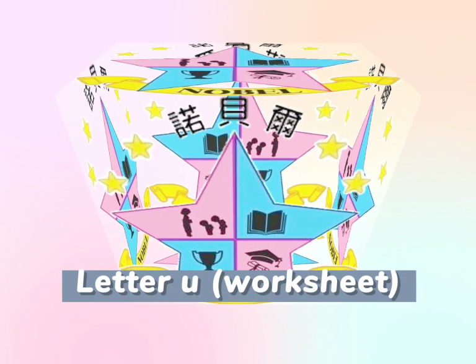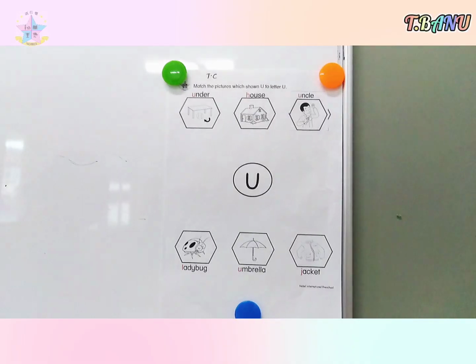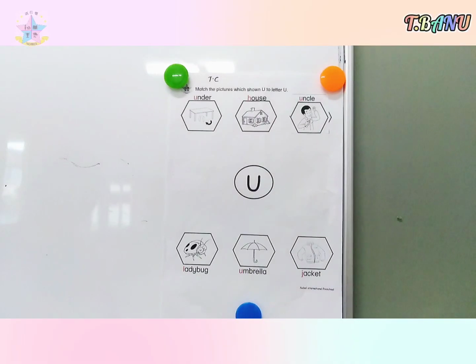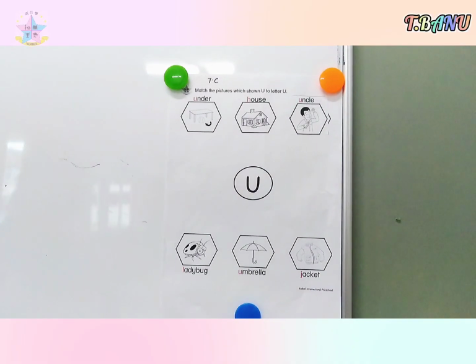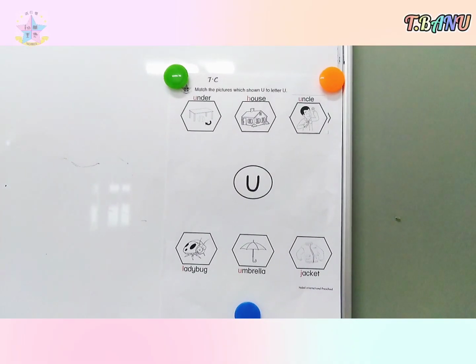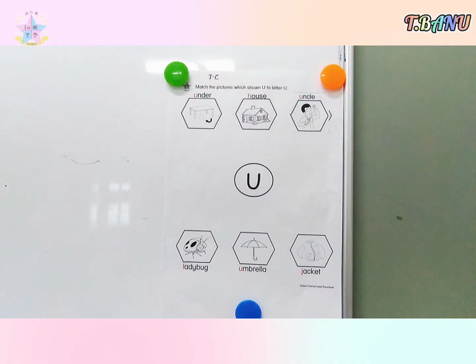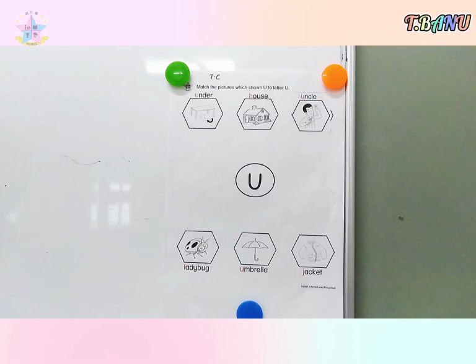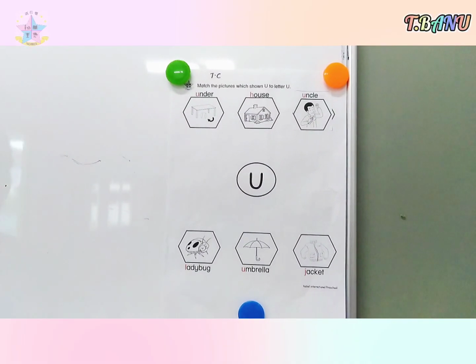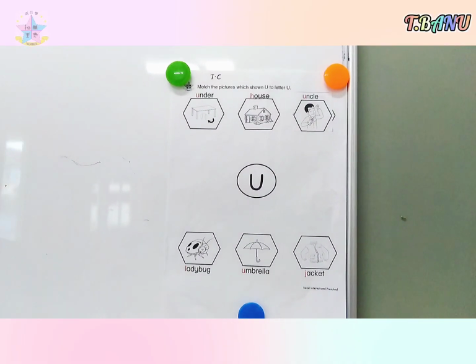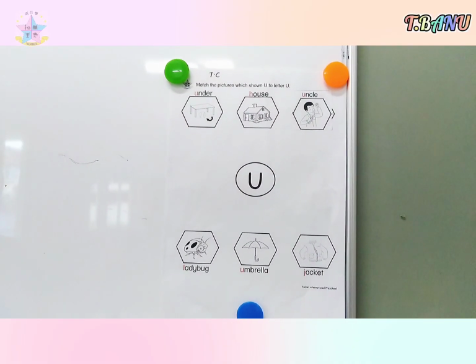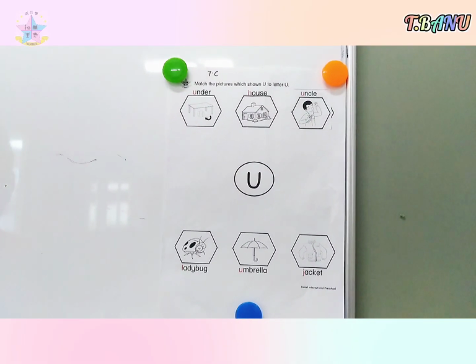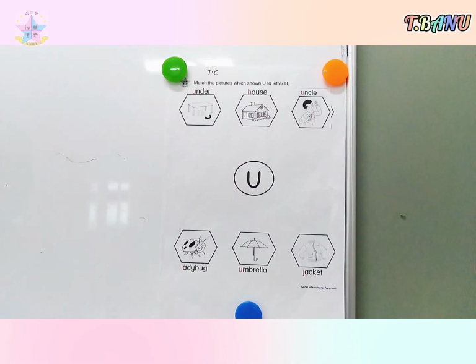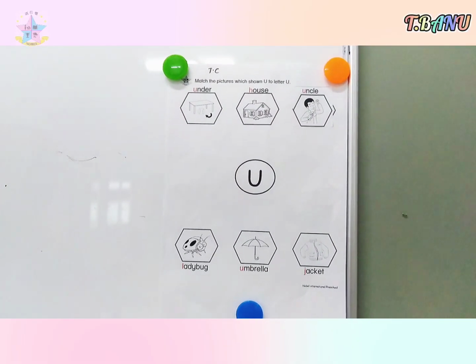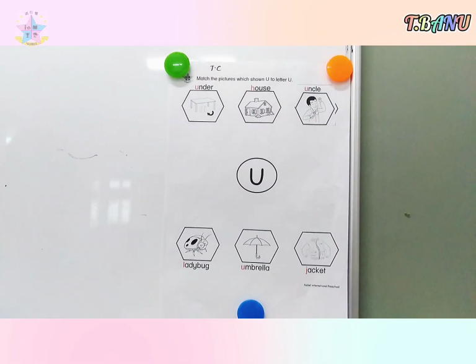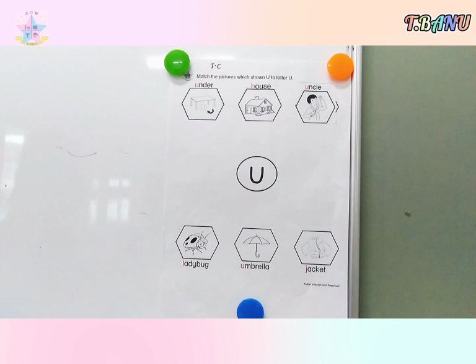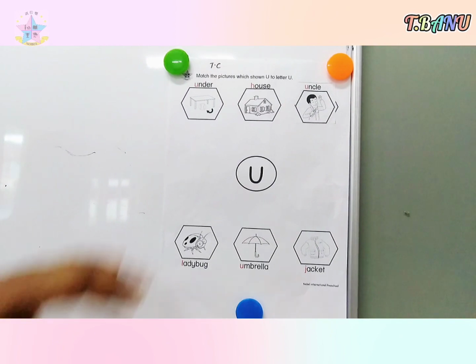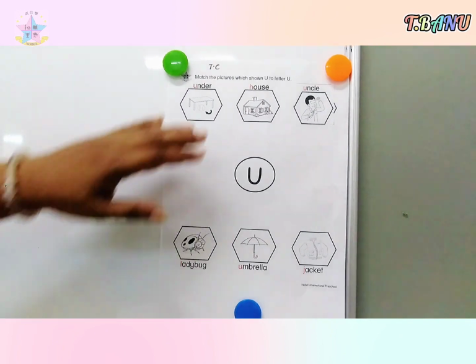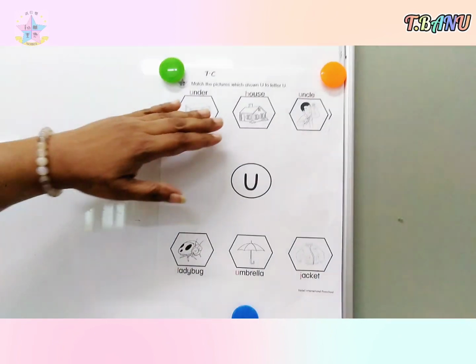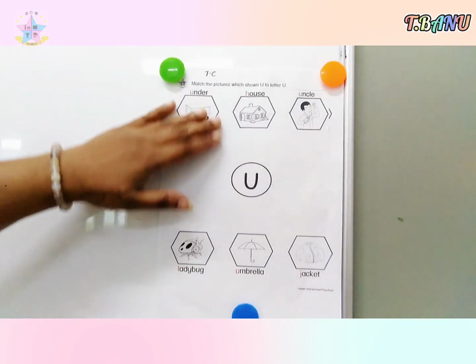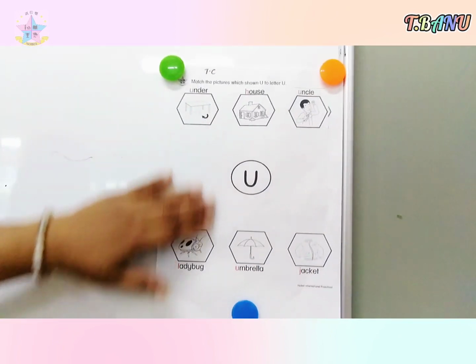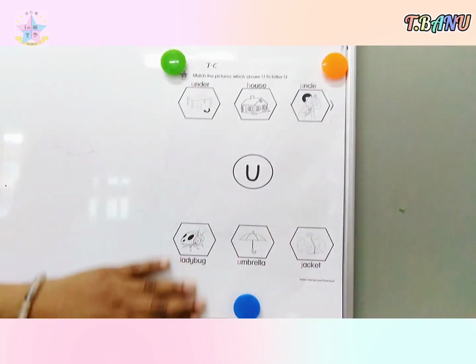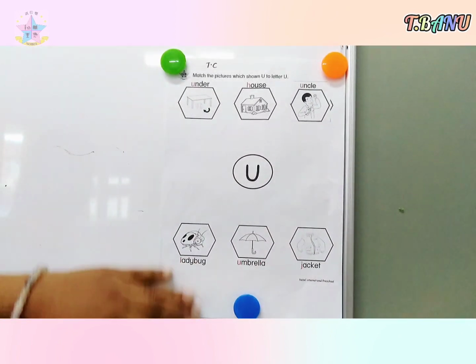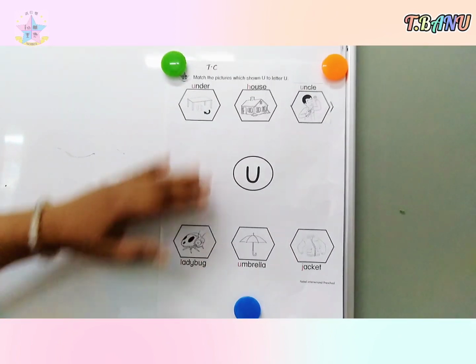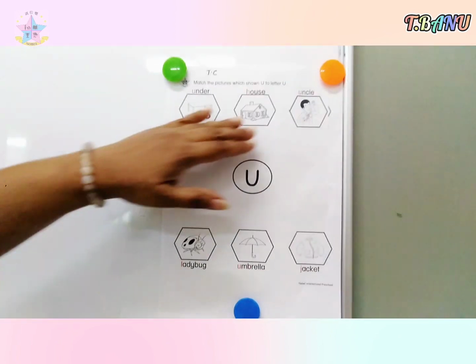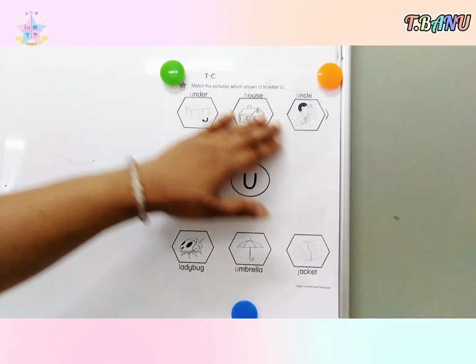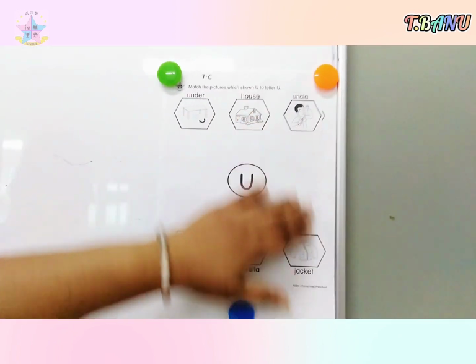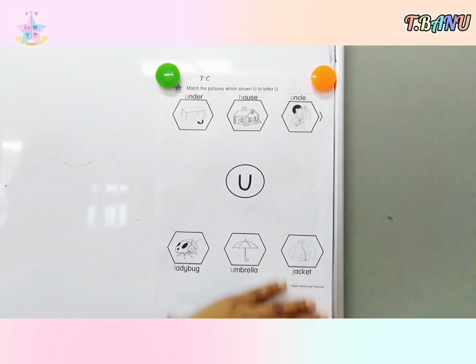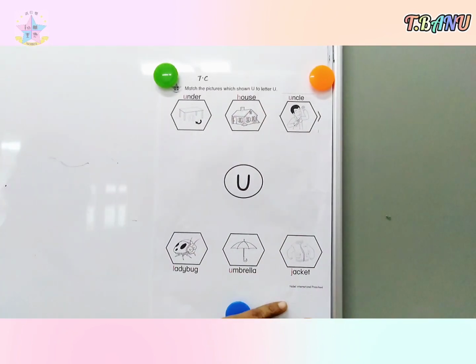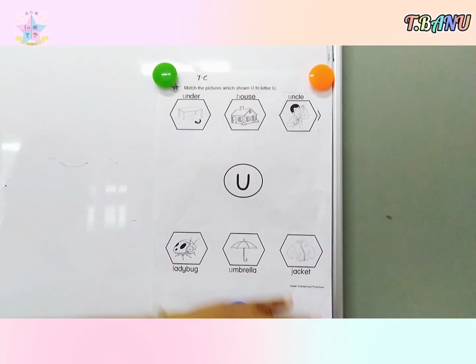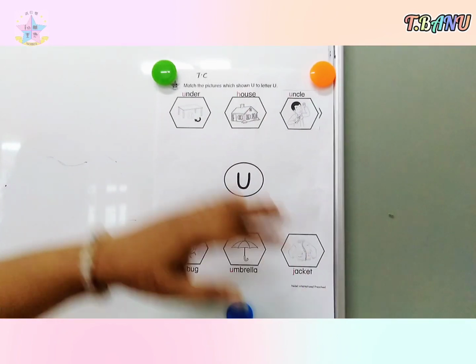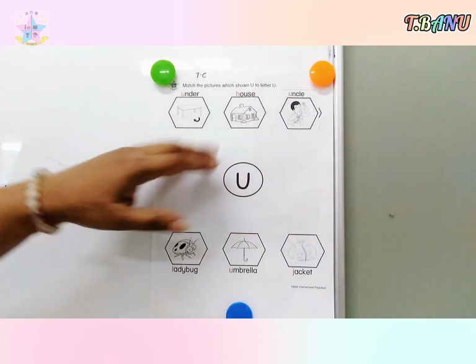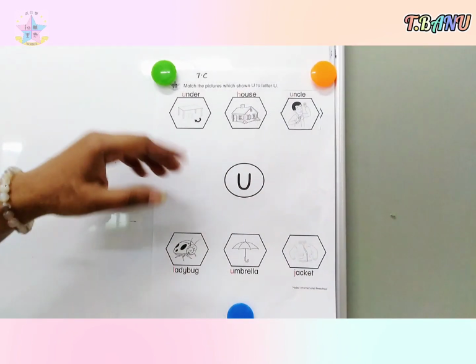Good morning children, teacher Banu here. Look at here — this is the English worksheet.